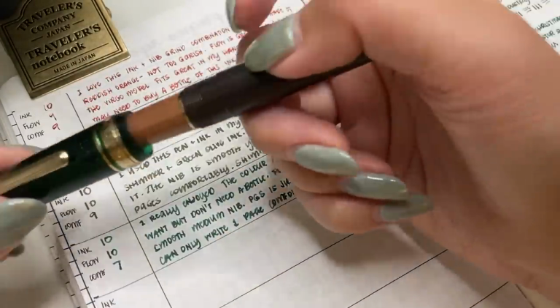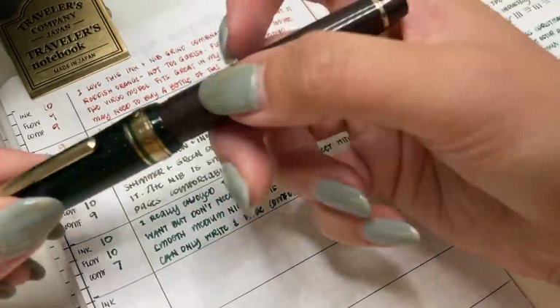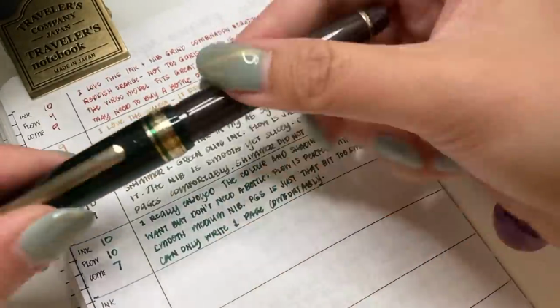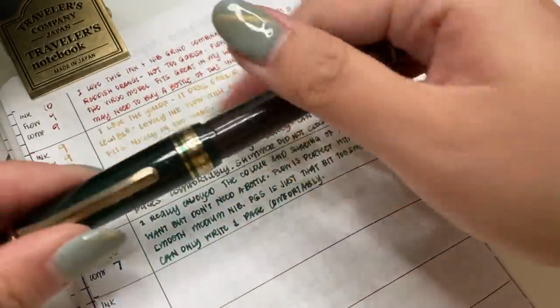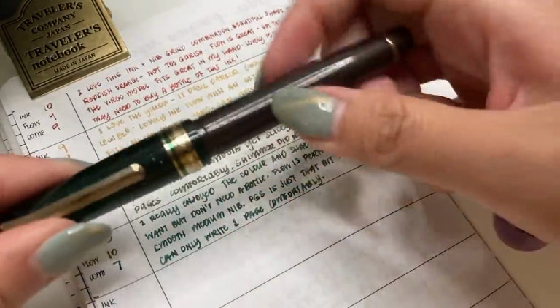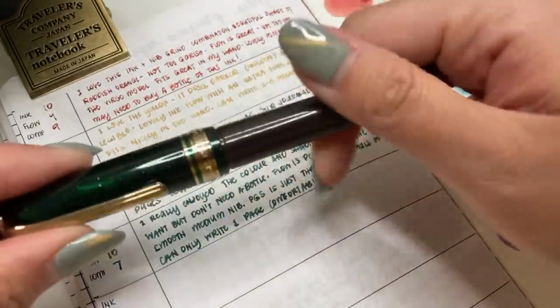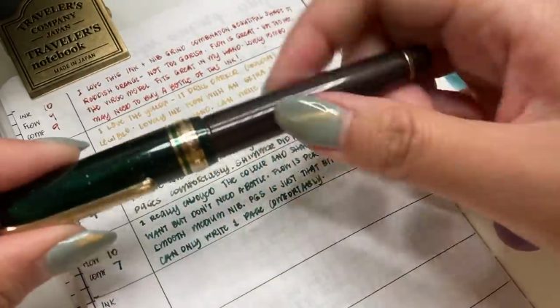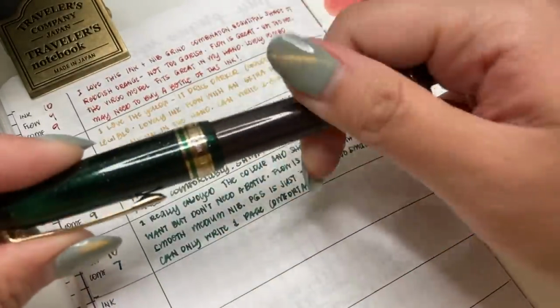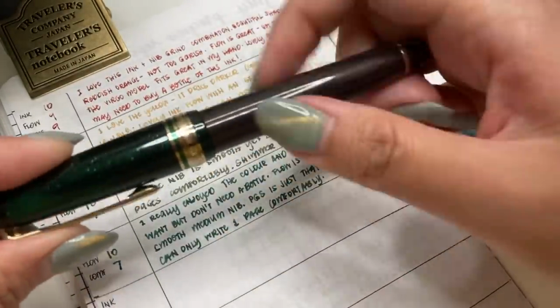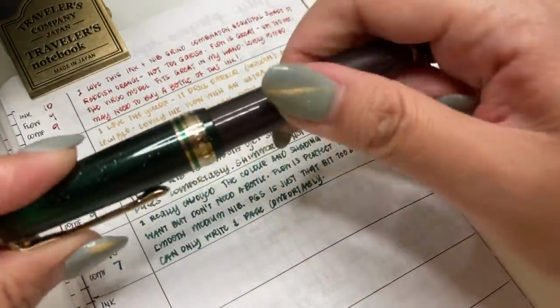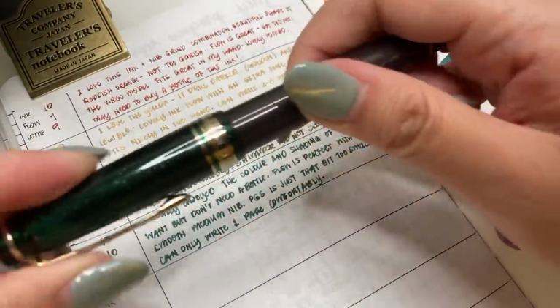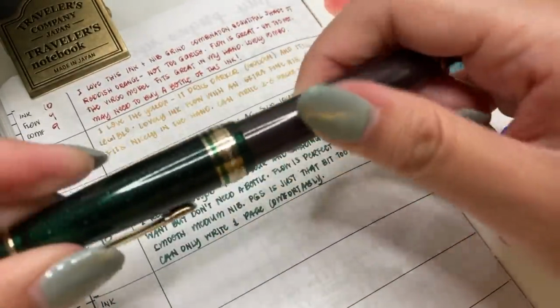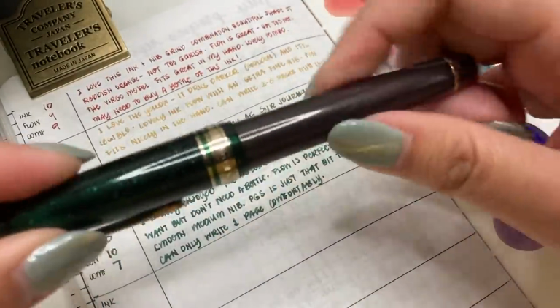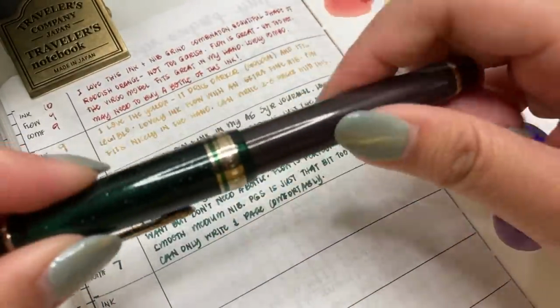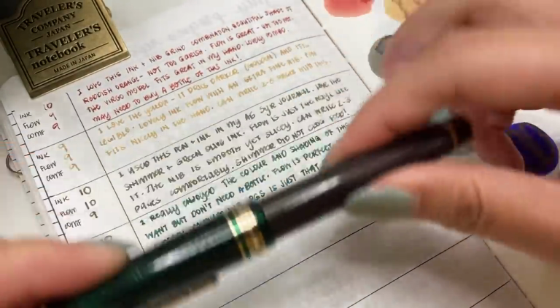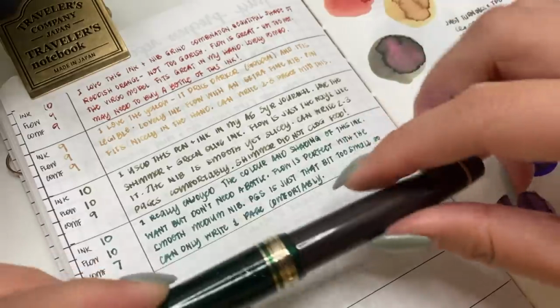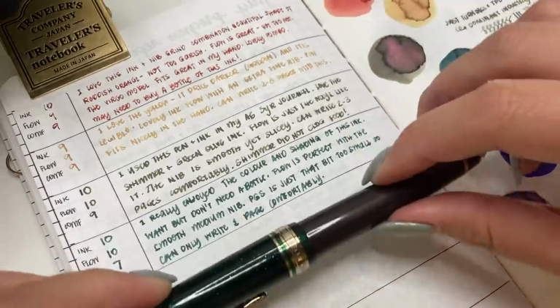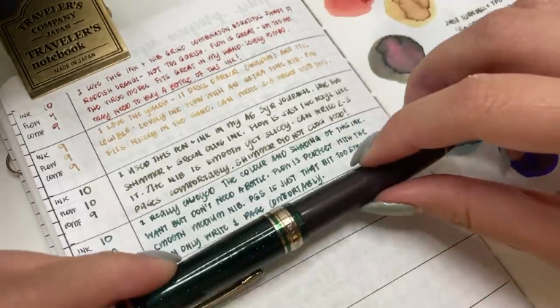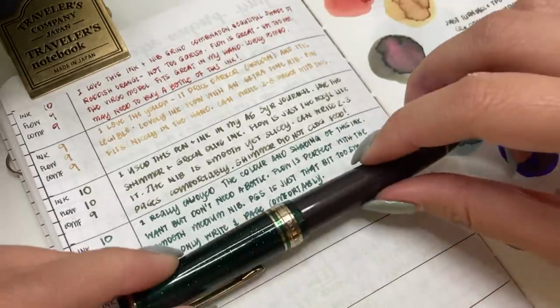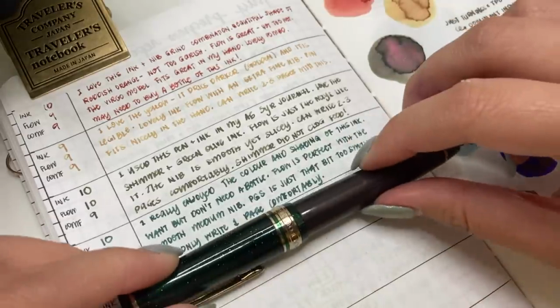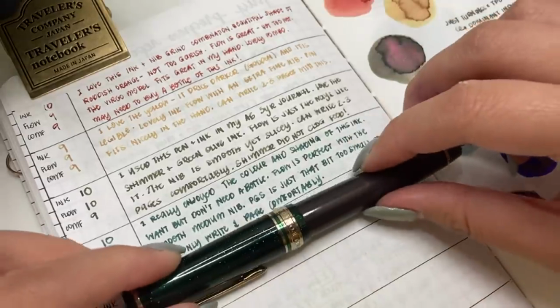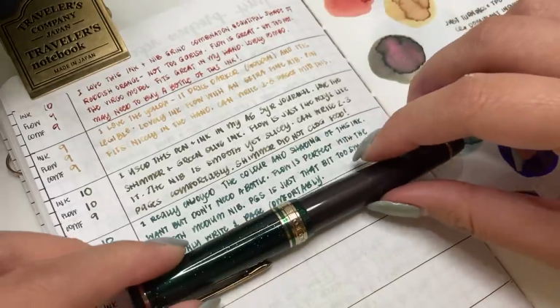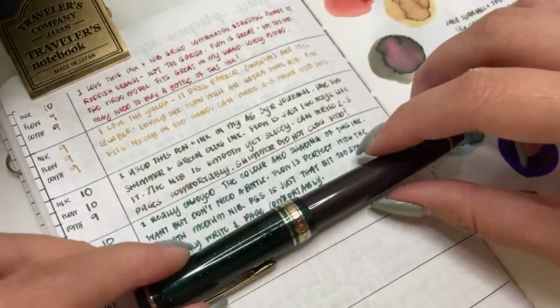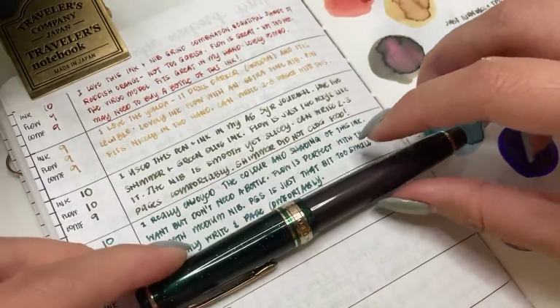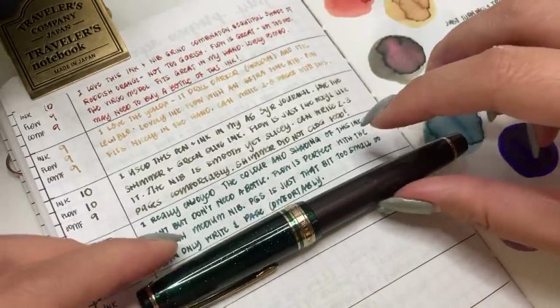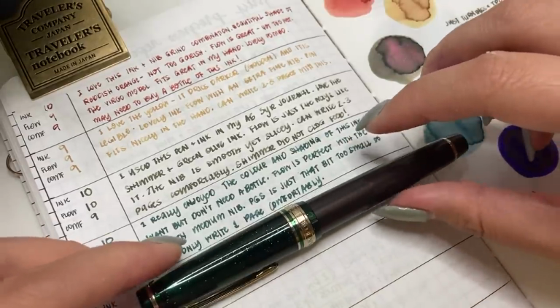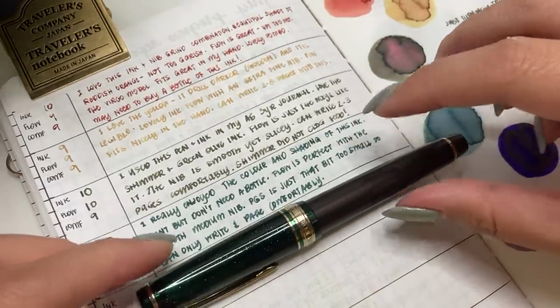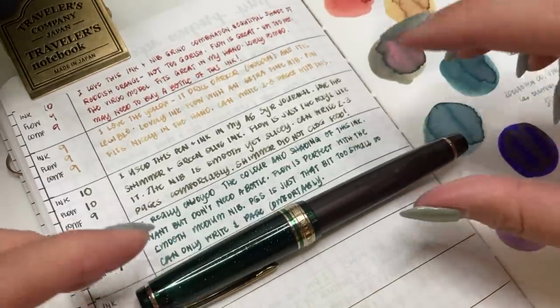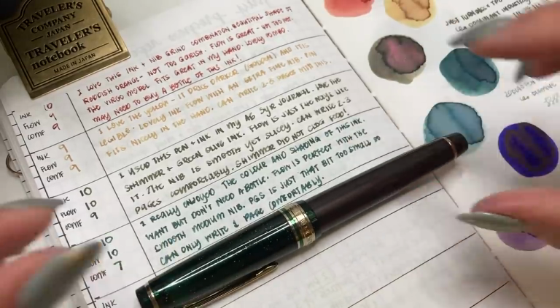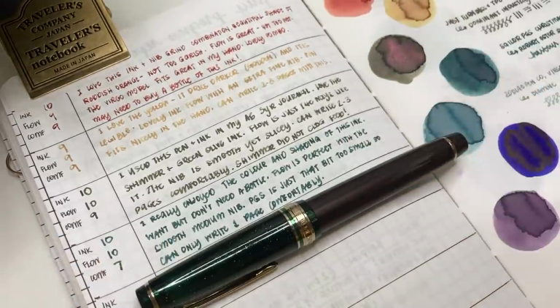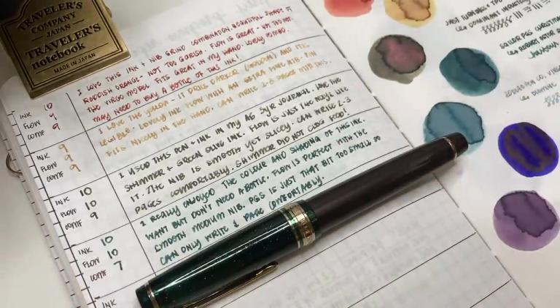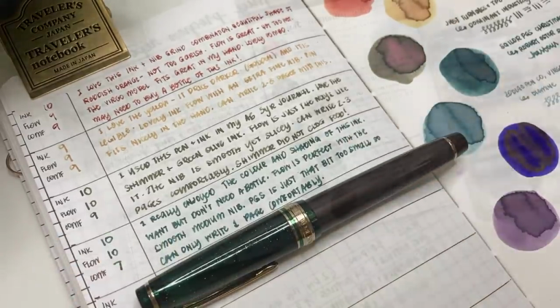So that is my Sailor Pro Gear Slim in Christmas Pudding with Robert Oster Sydney Darling Harbor.